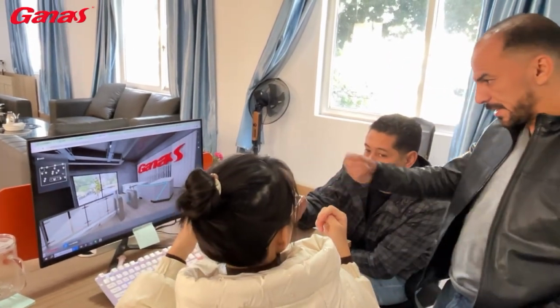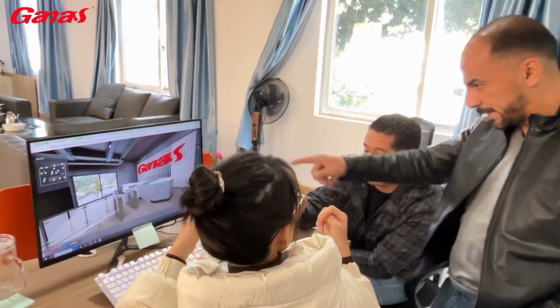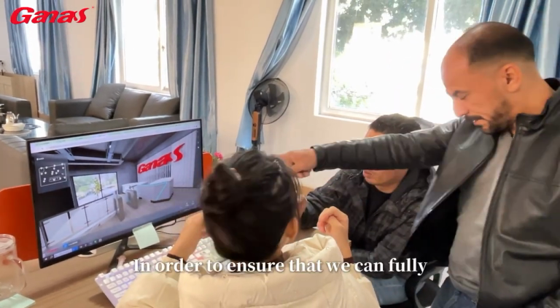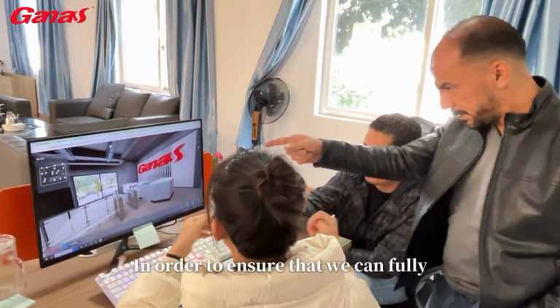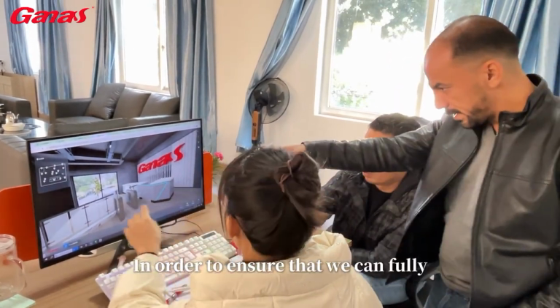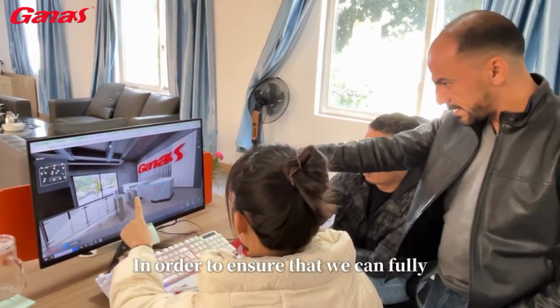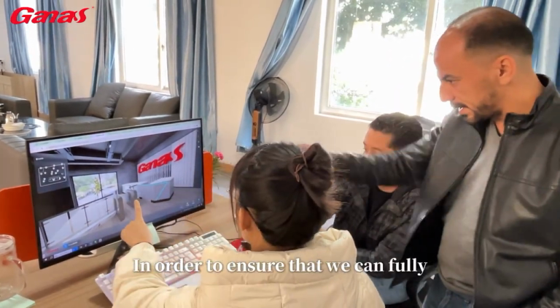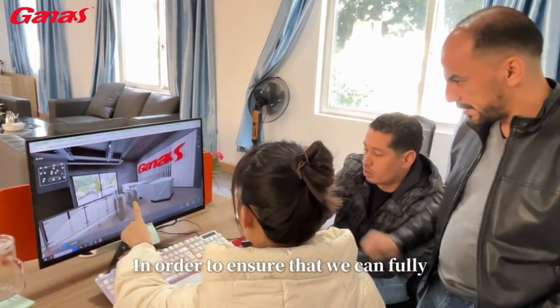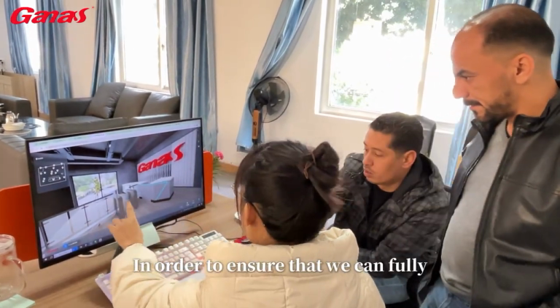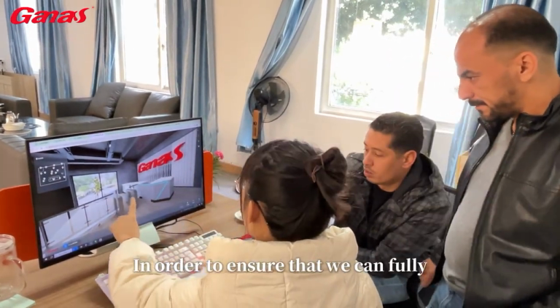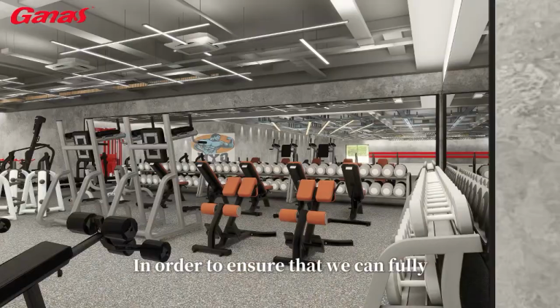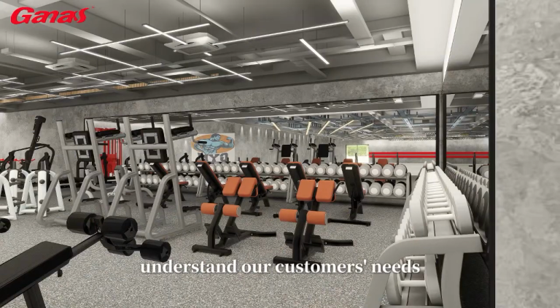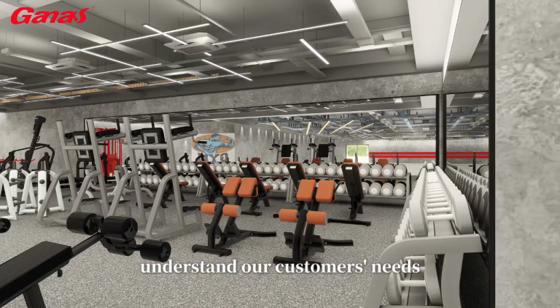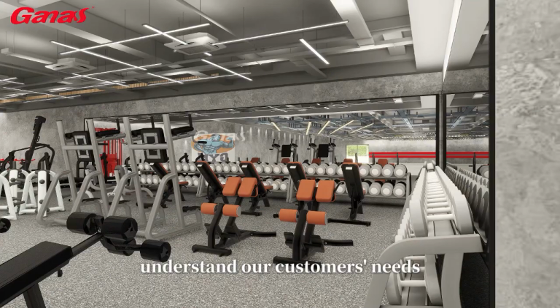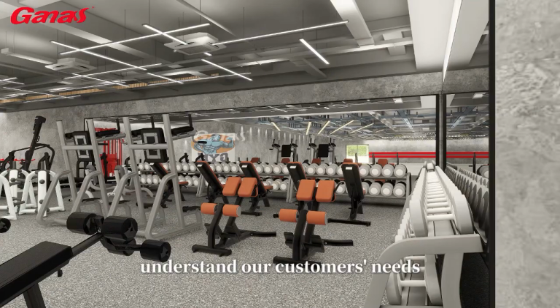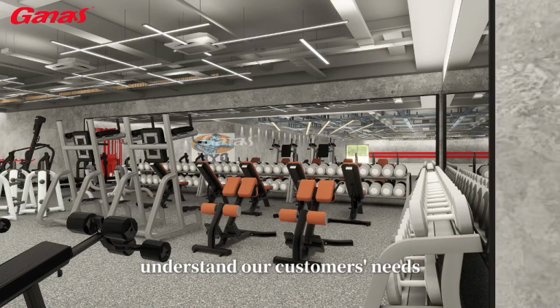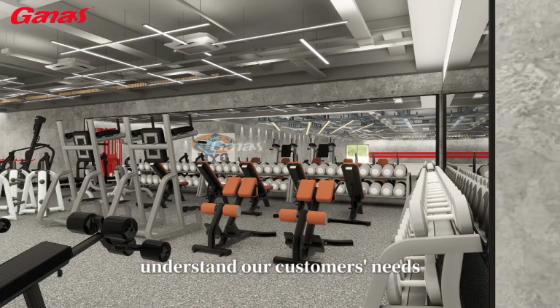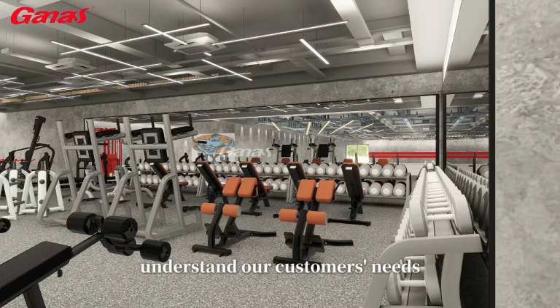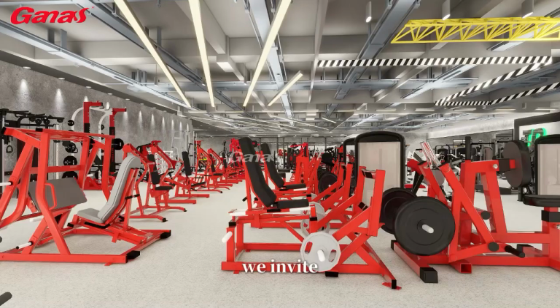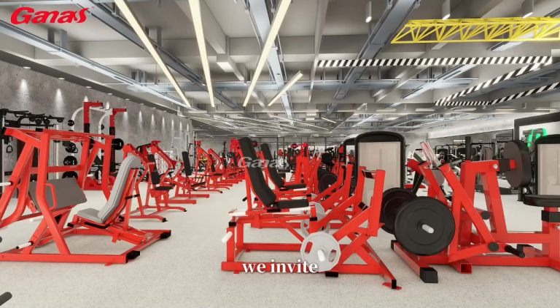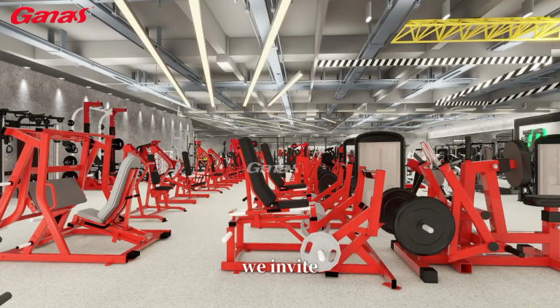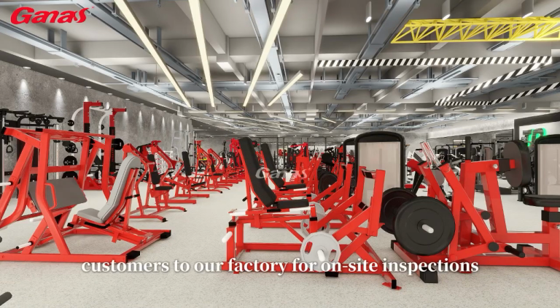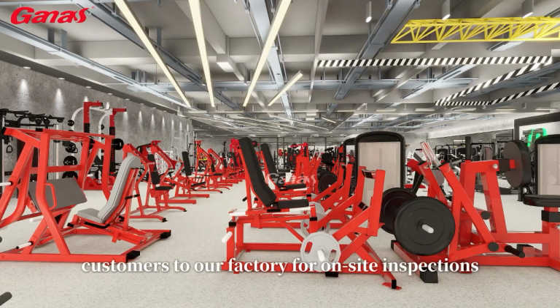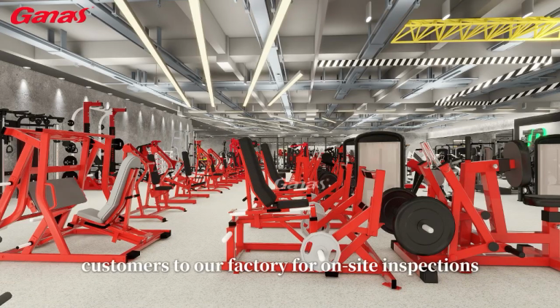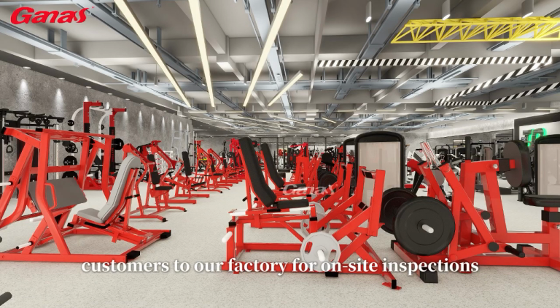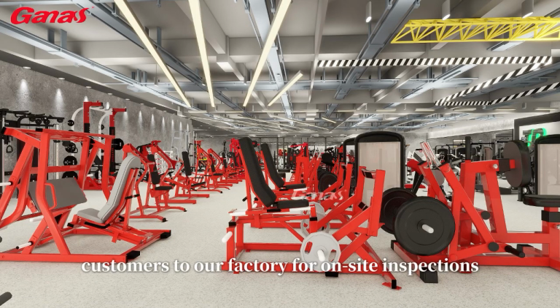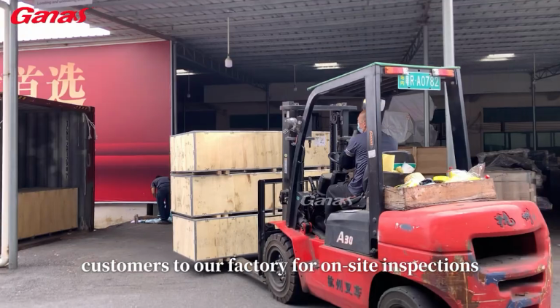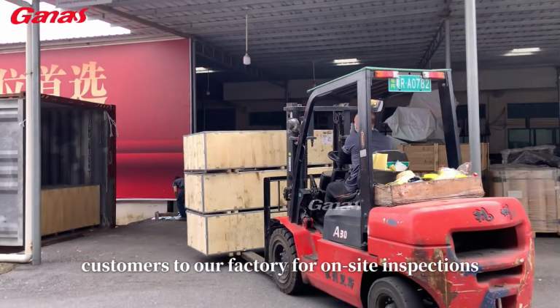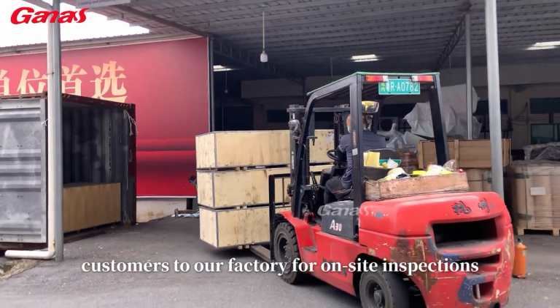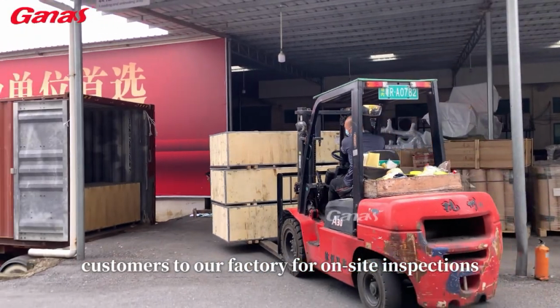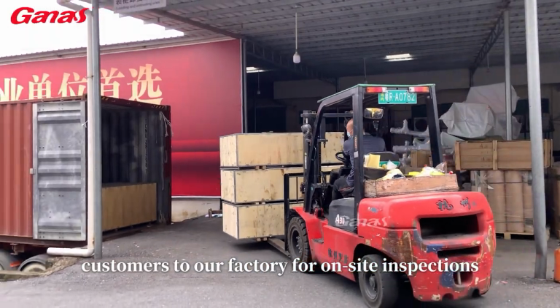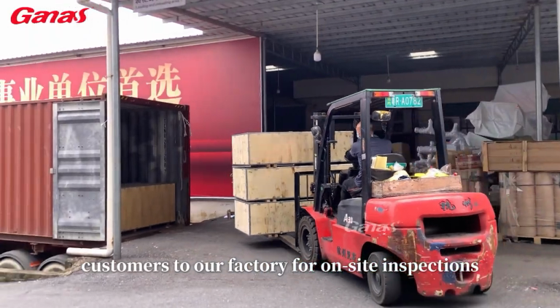In order to ensure that we can fully understand our customers' needs, we invite customers to our factory for on-site inspections.